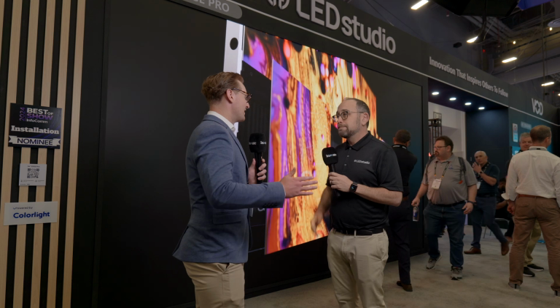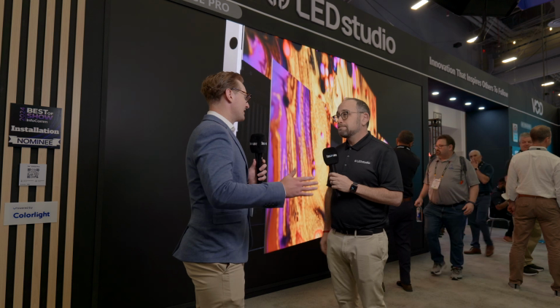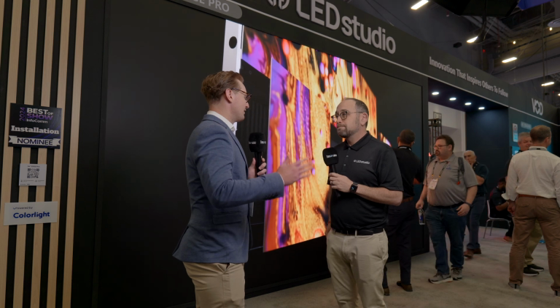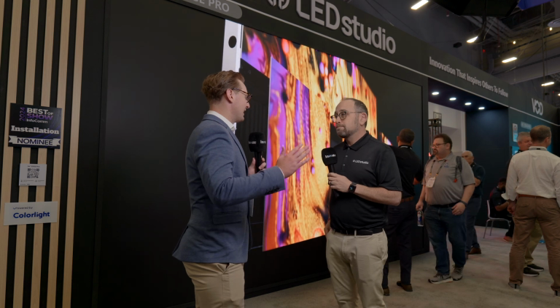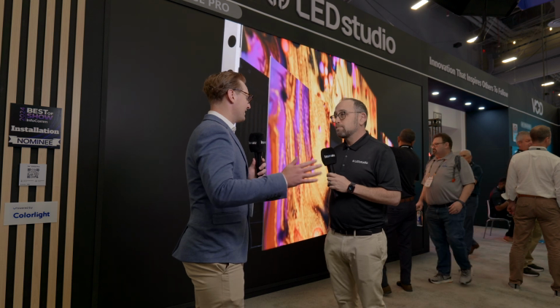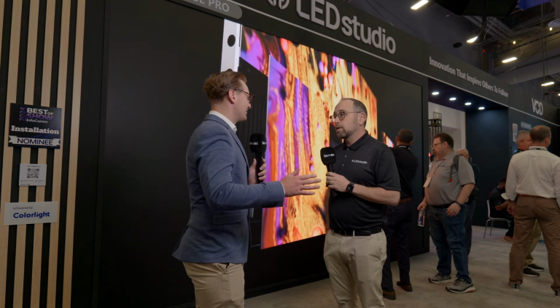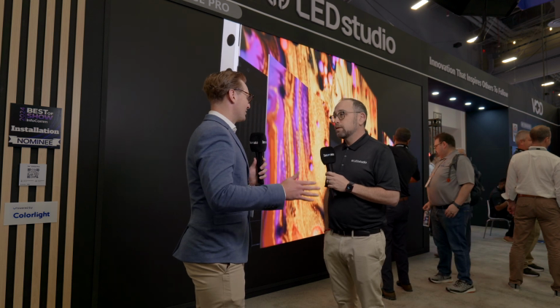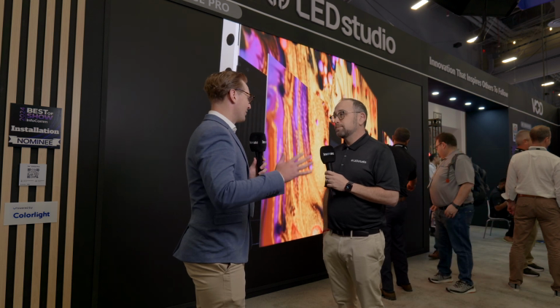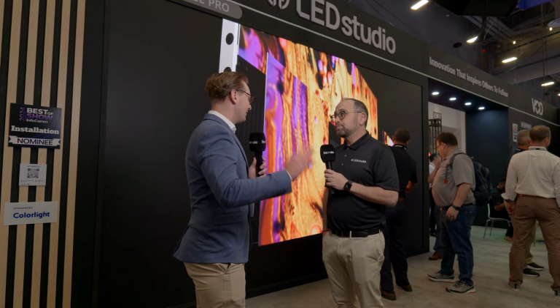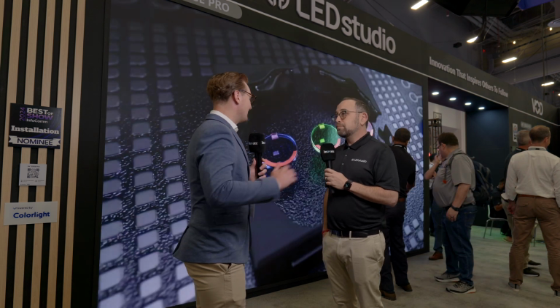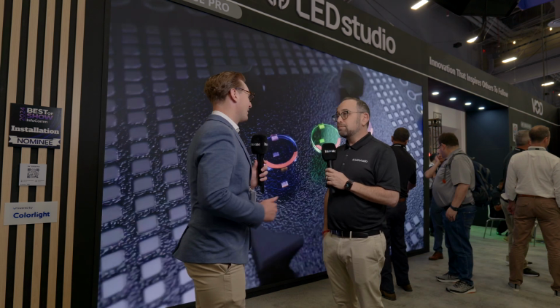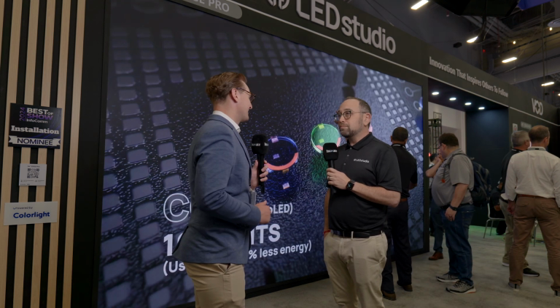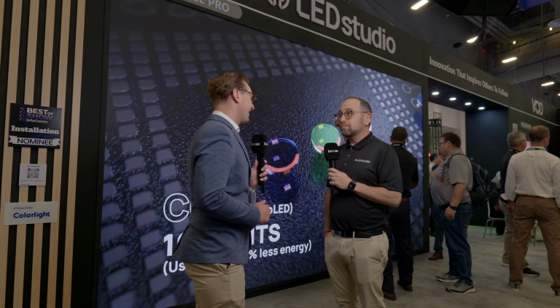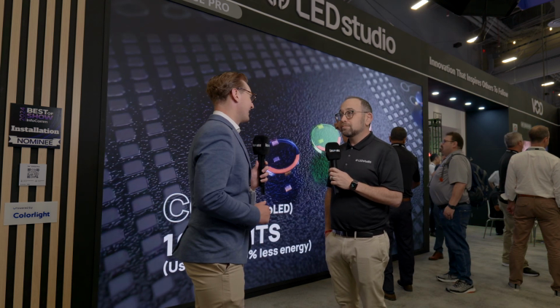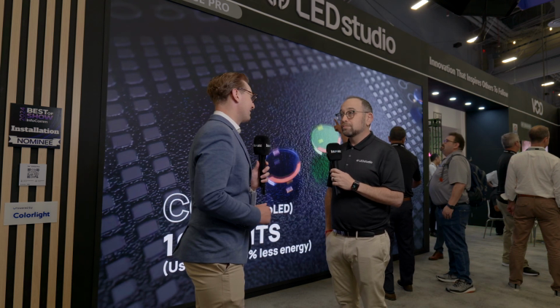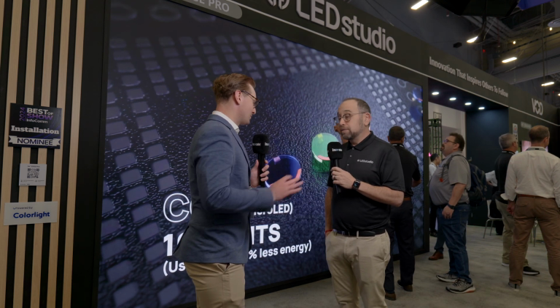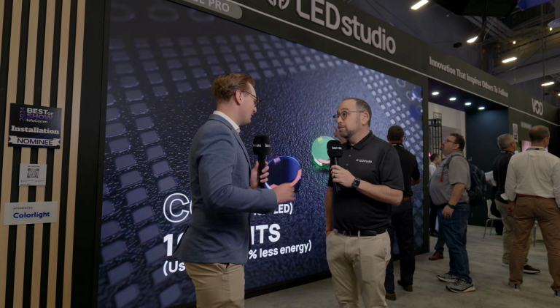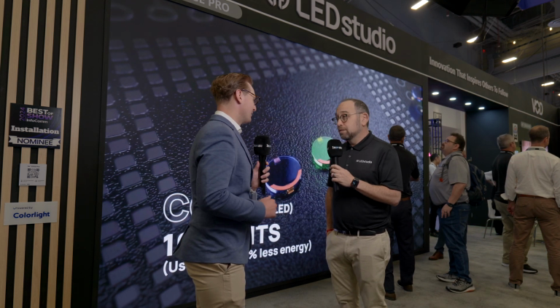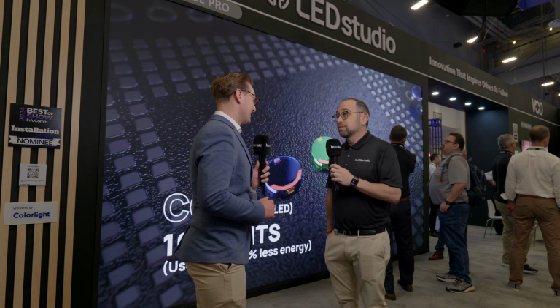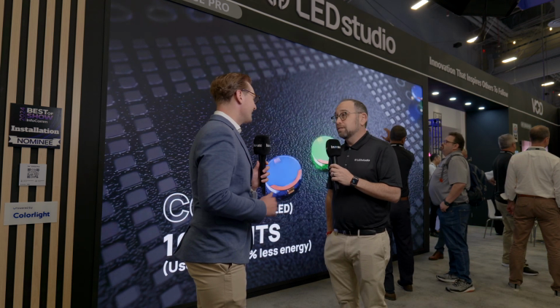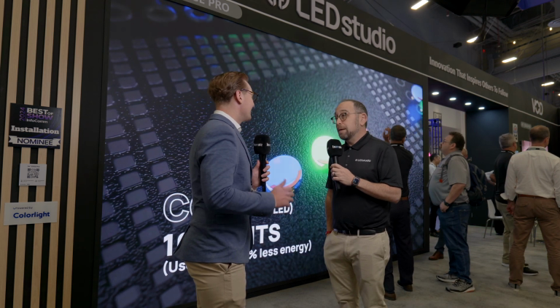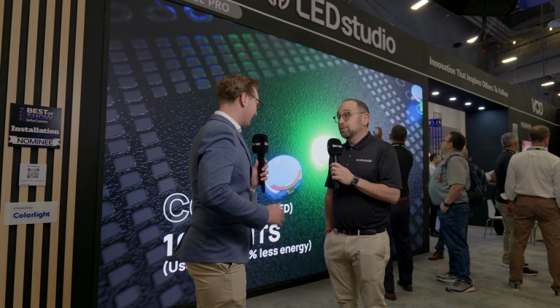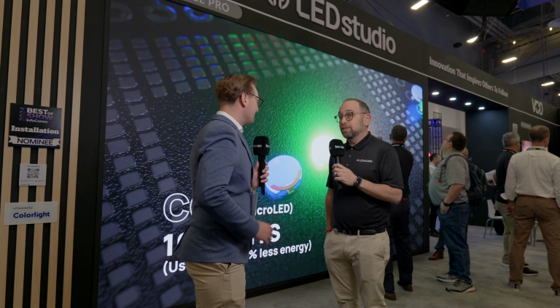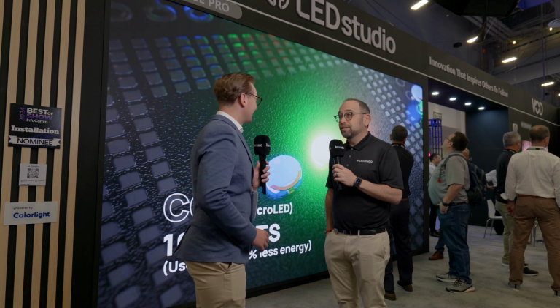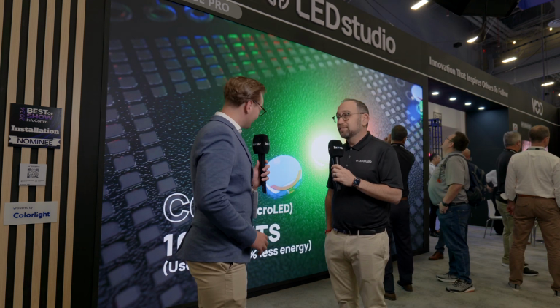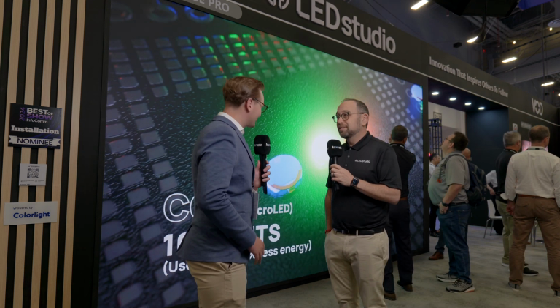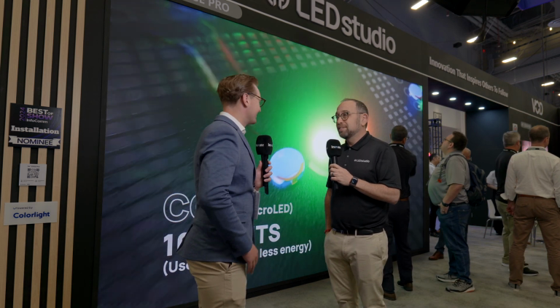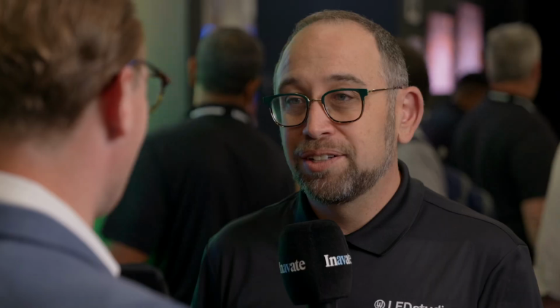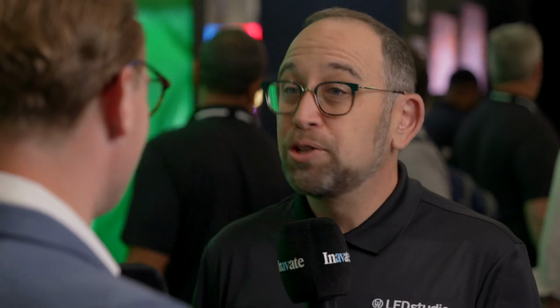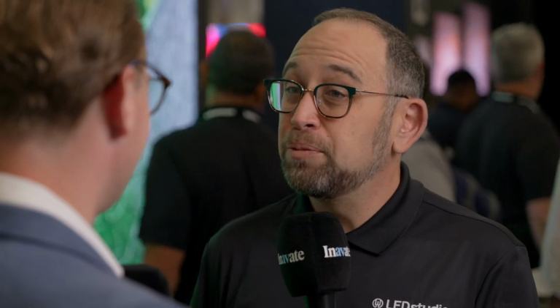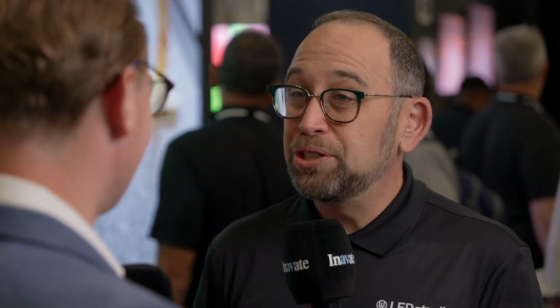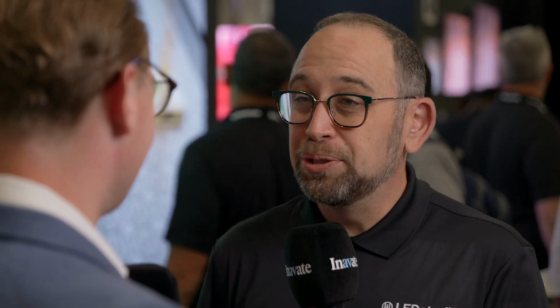It's great to see LED Studio leading by design here — it's wonderful to see. Thank you so much for your time, good to meet you.